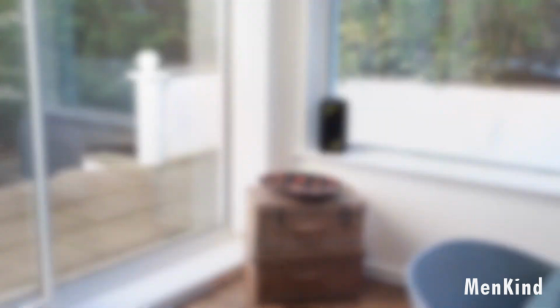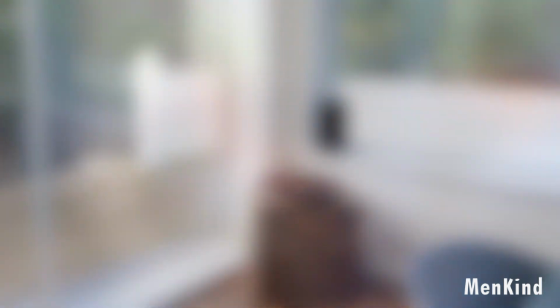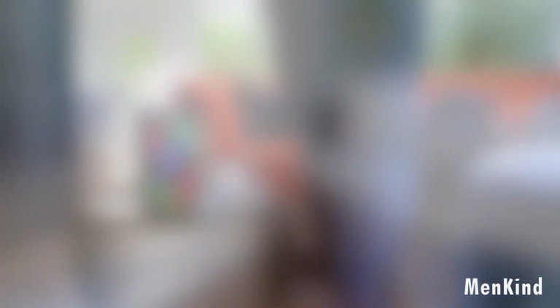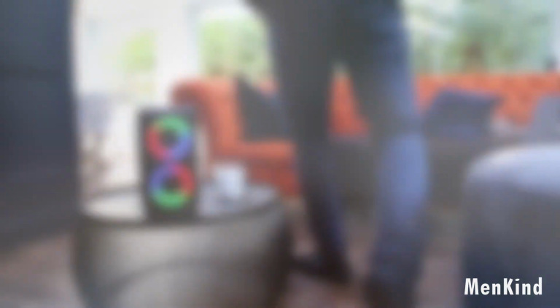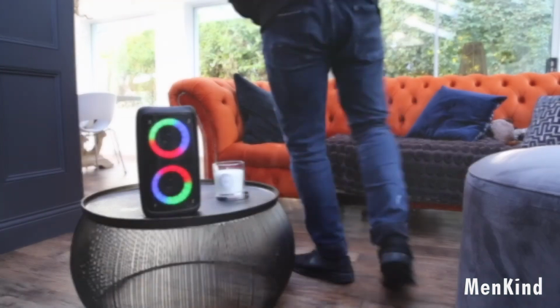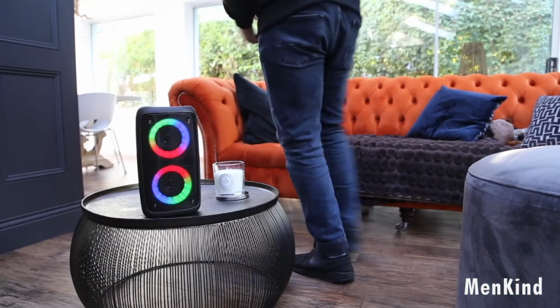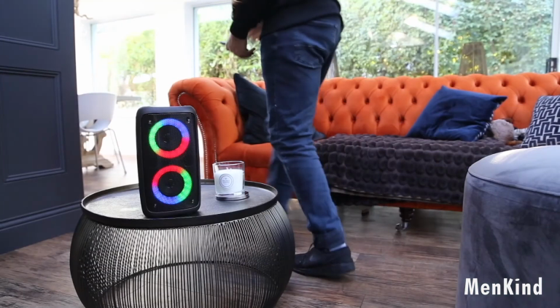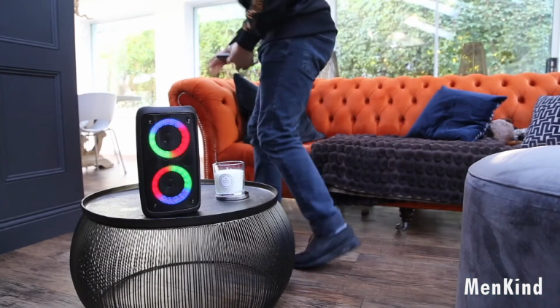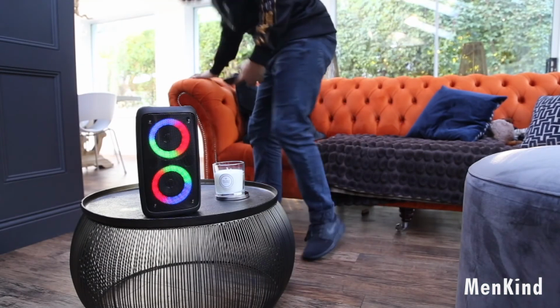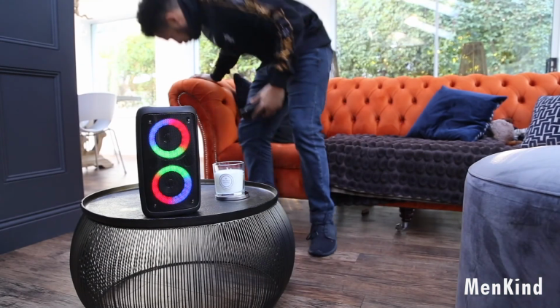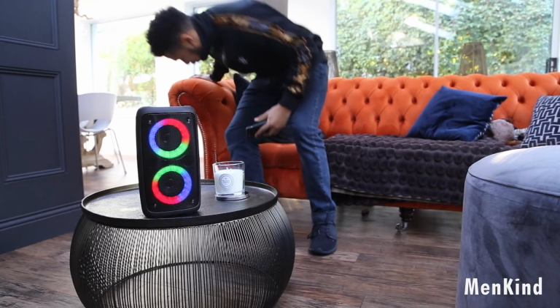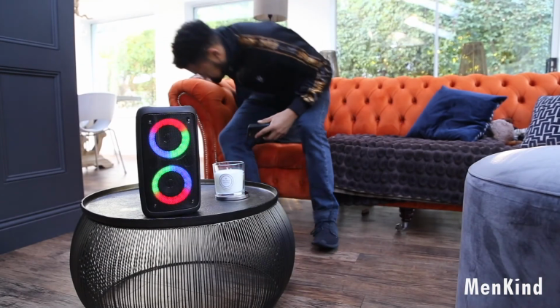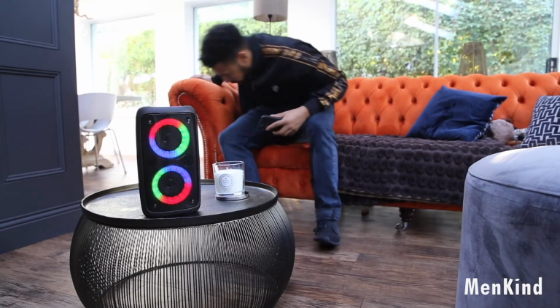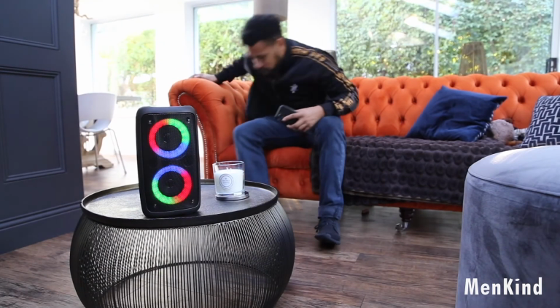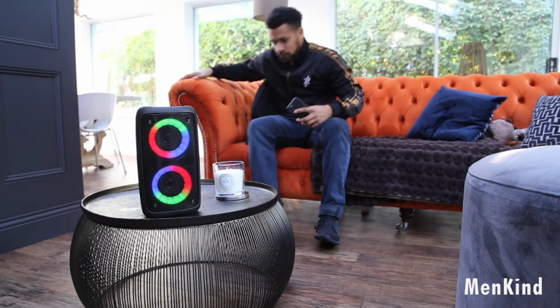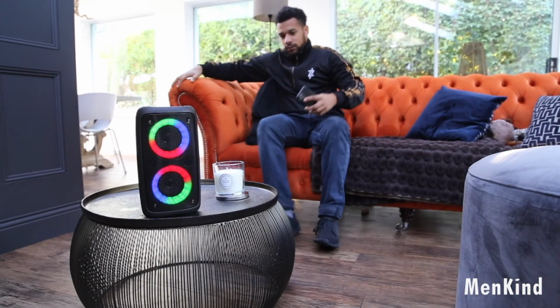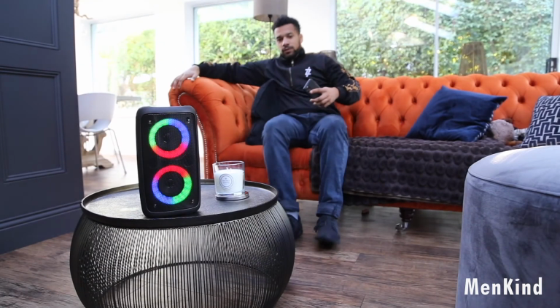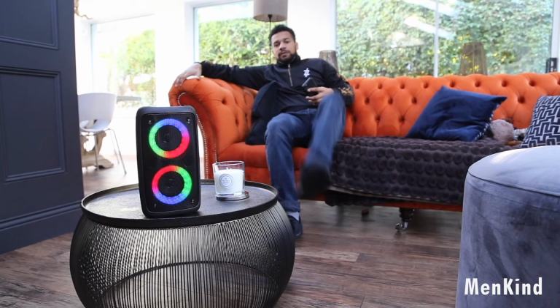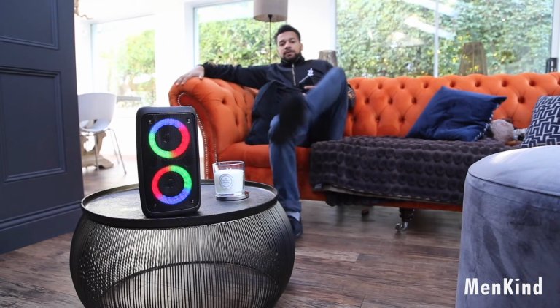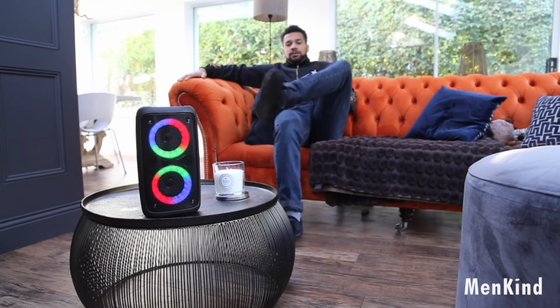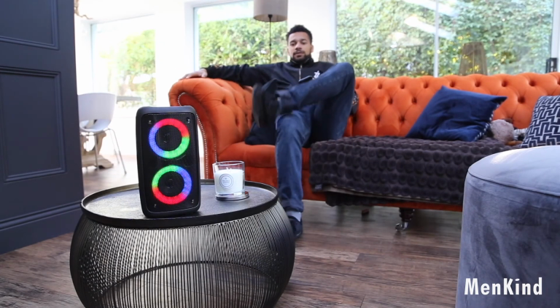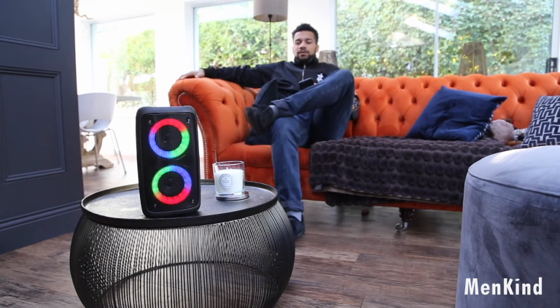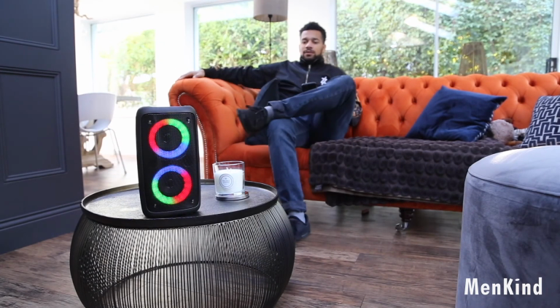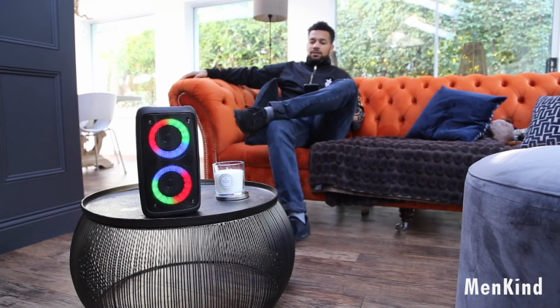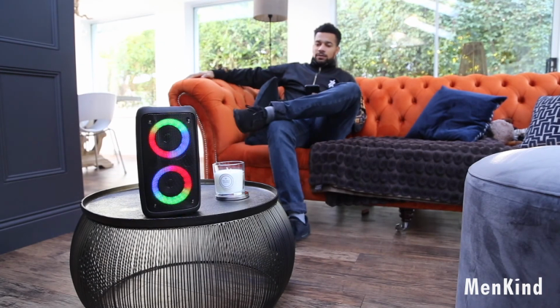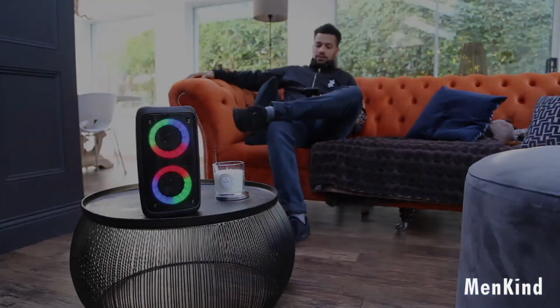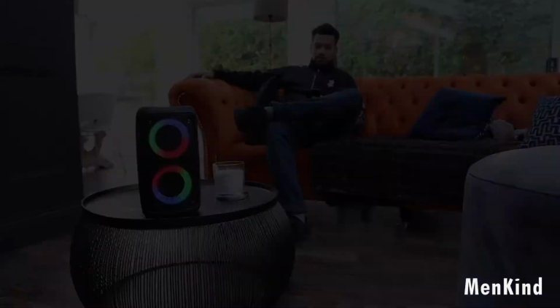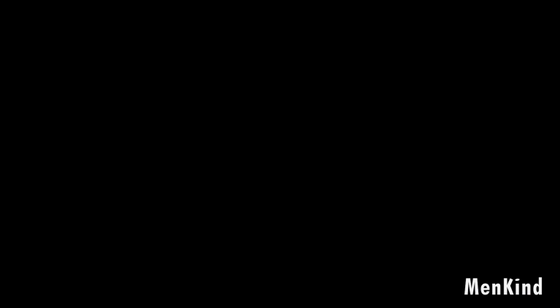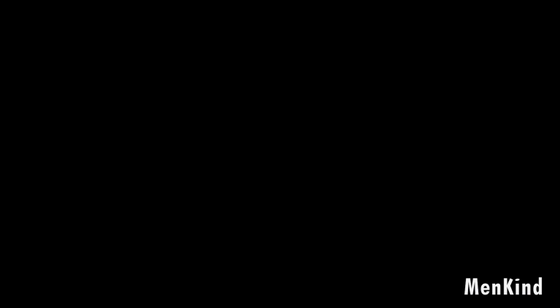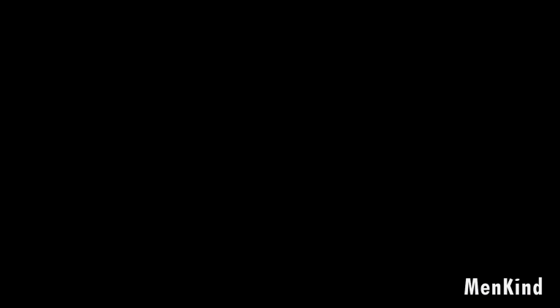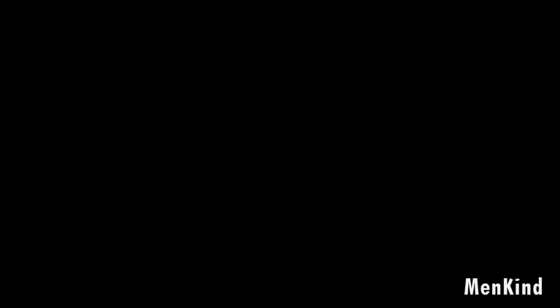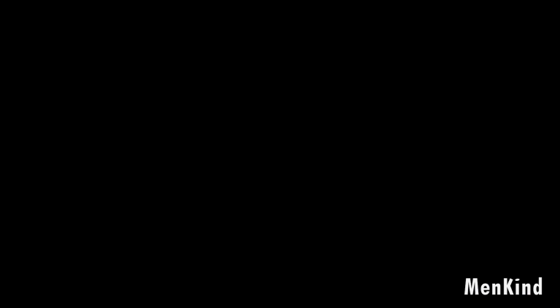You can also pair two B2Xs together for the ultimate surround sound experience.